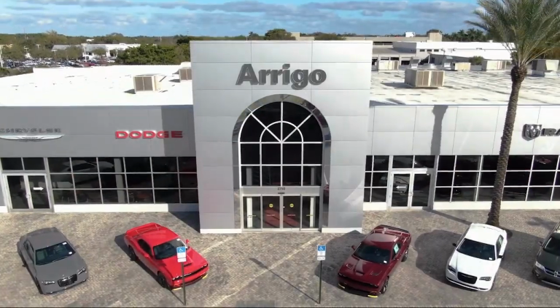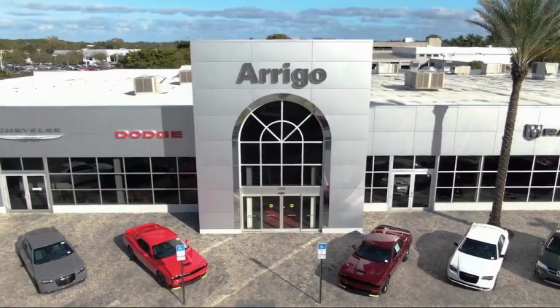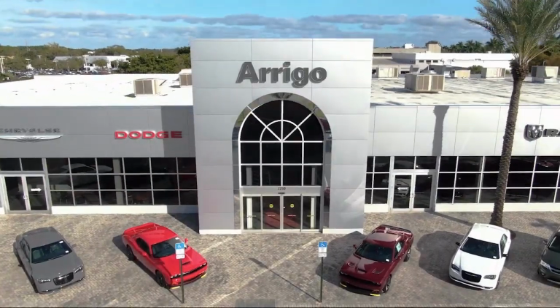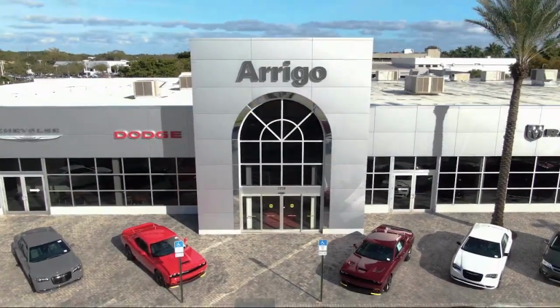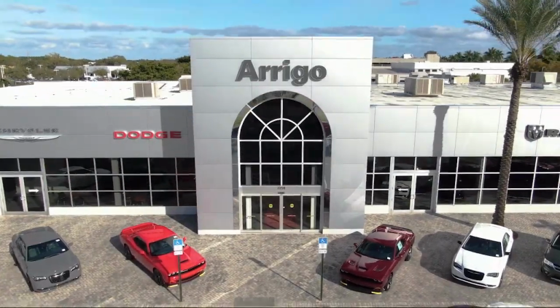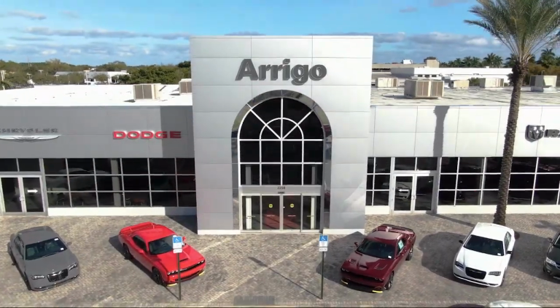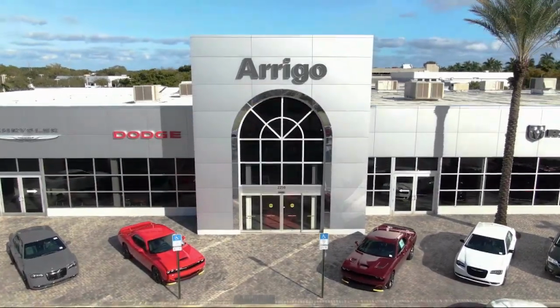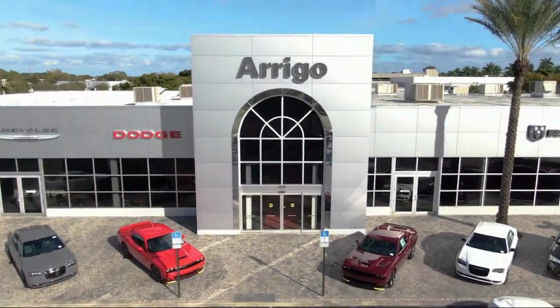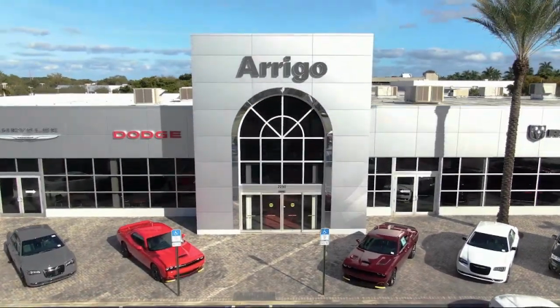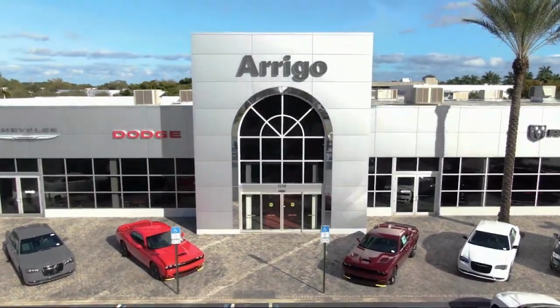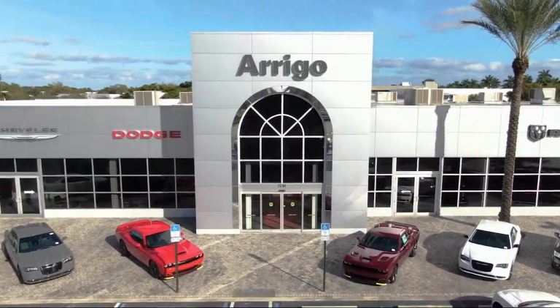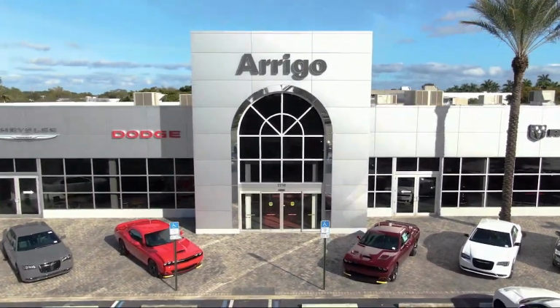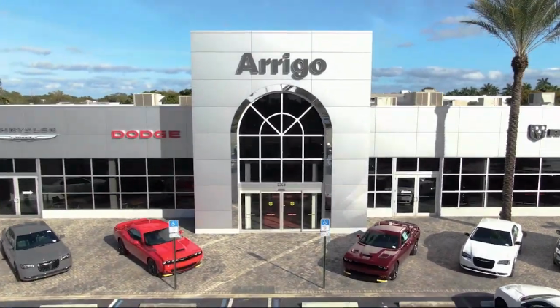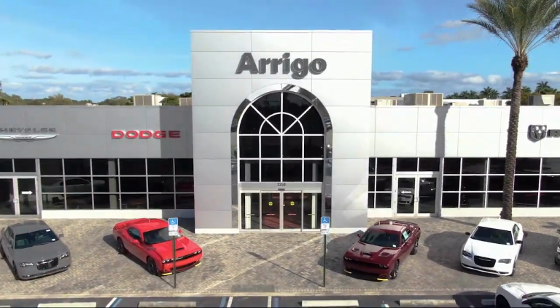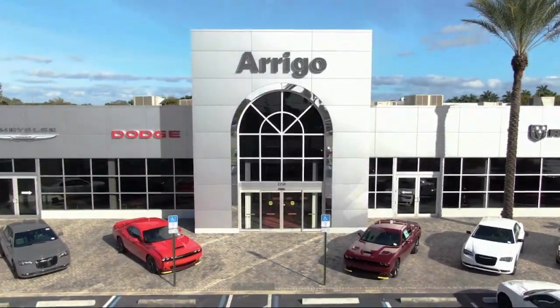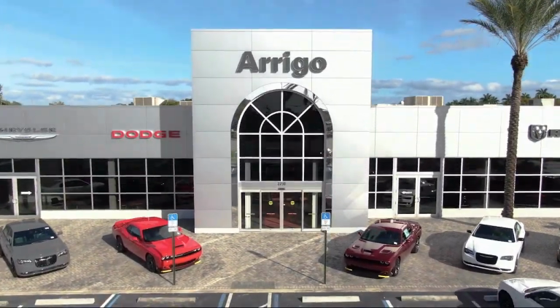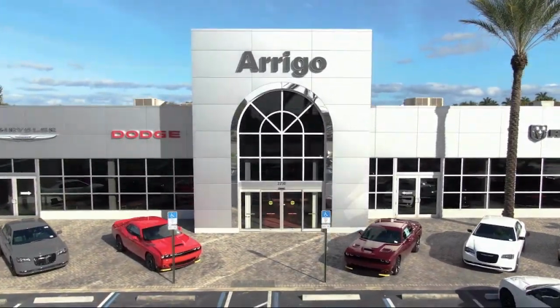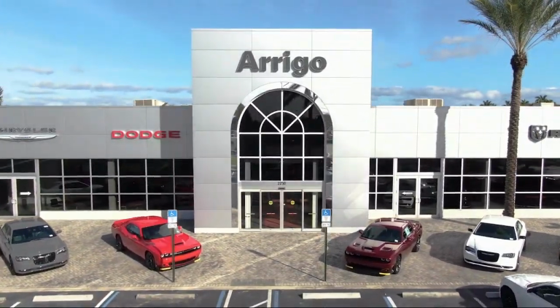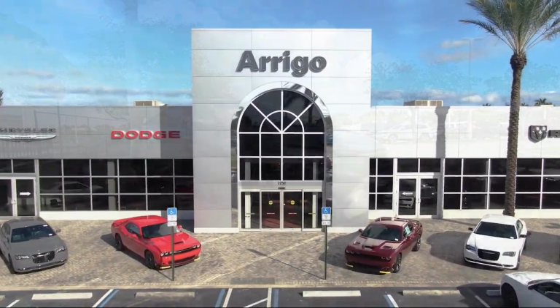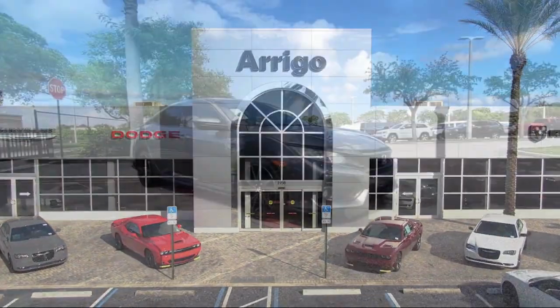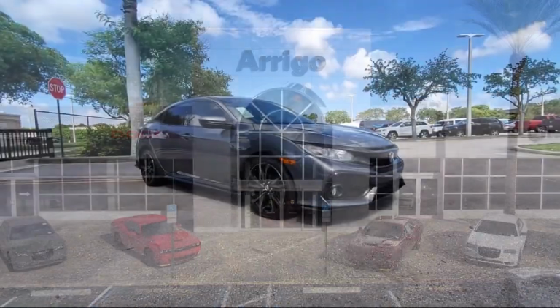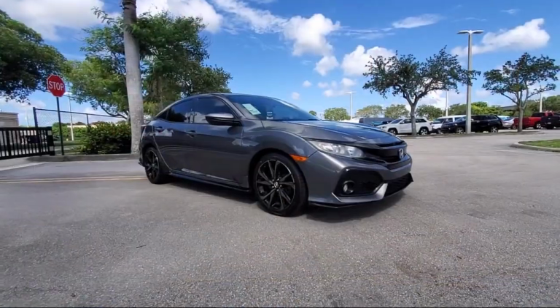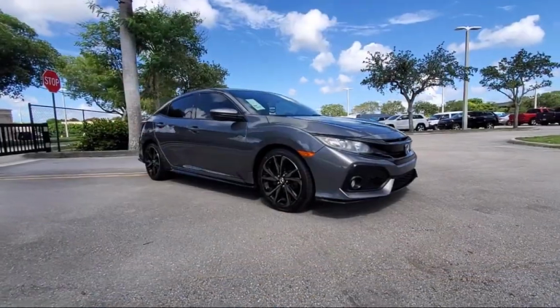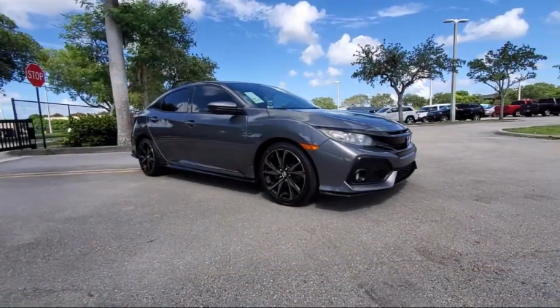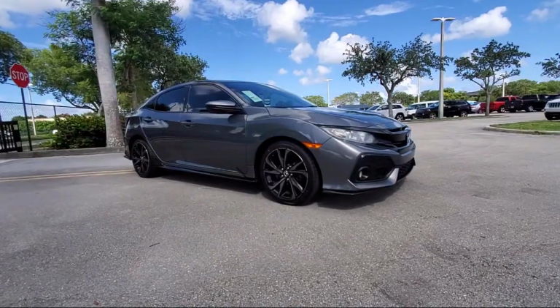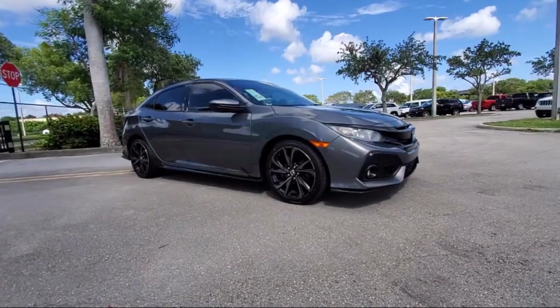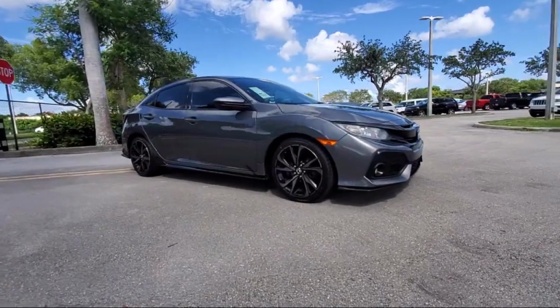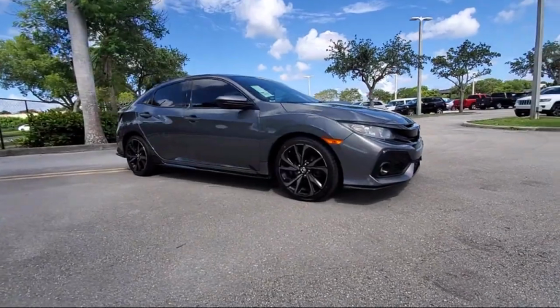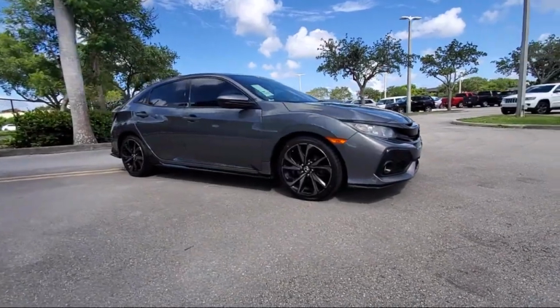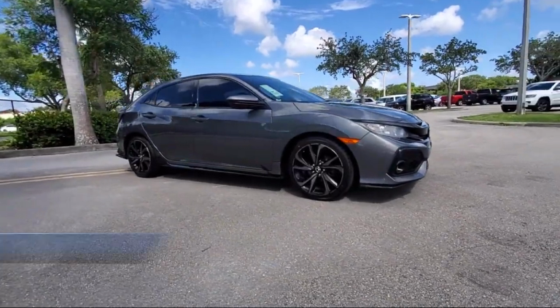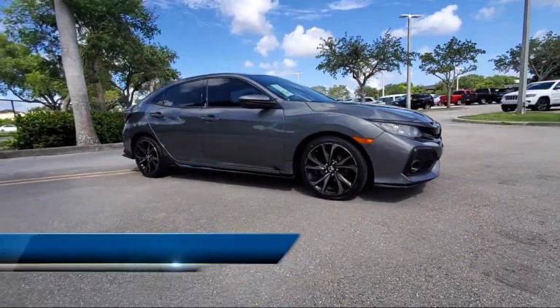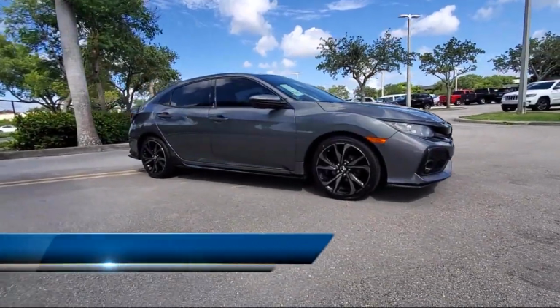Welcome to Arrigo Chrysler Dodge Jeep Ram Margate, and here's a look at another one of our great vehicles for sale.